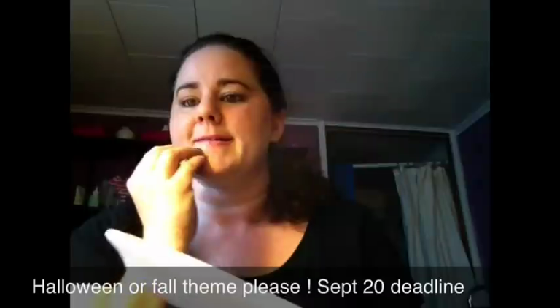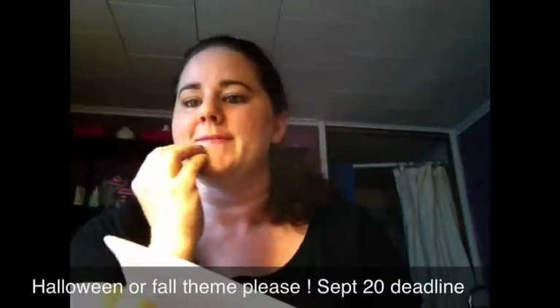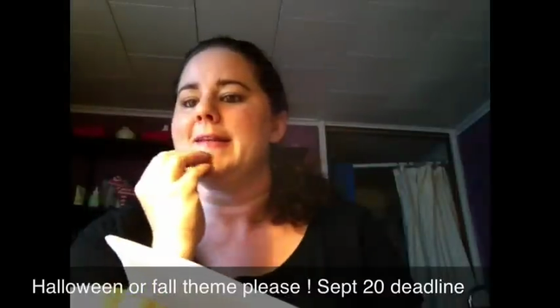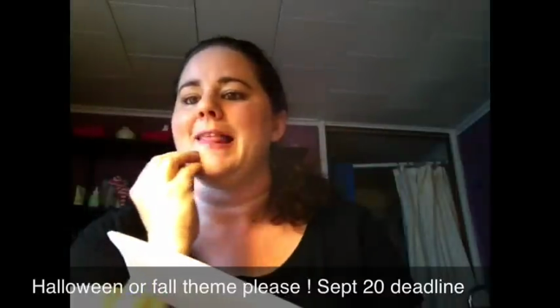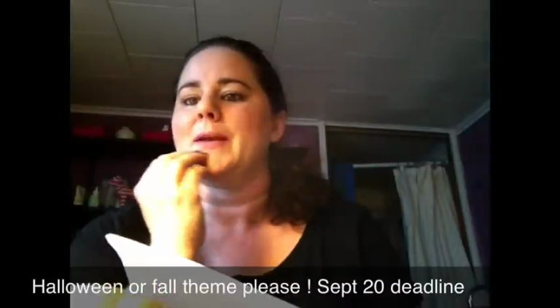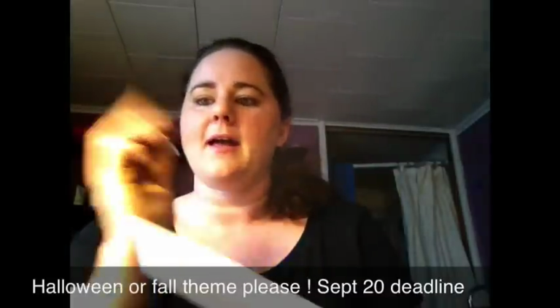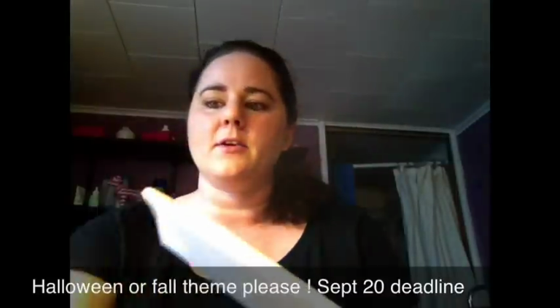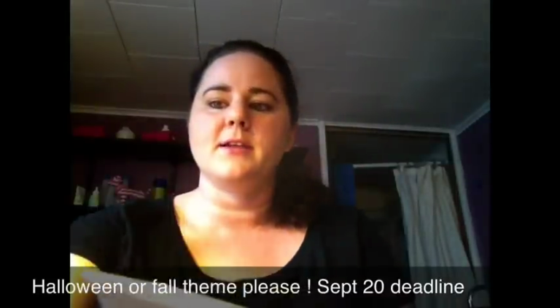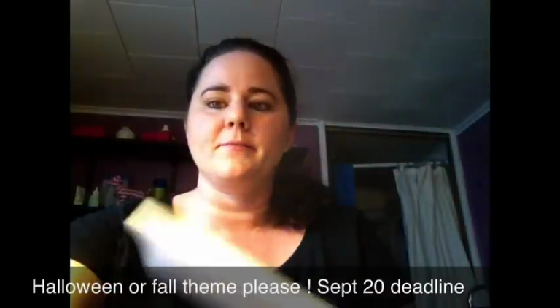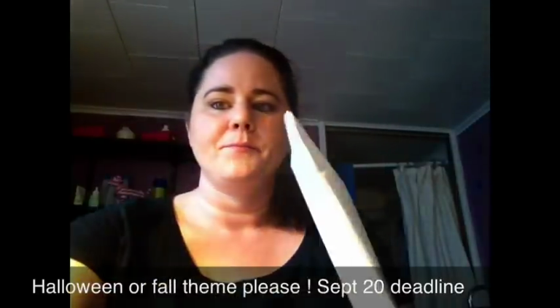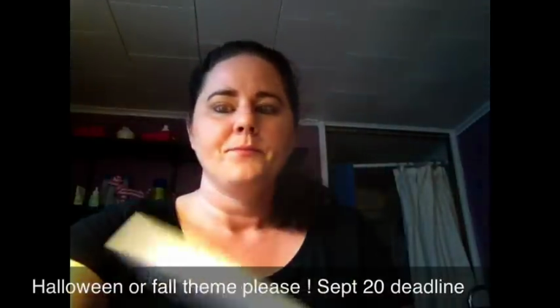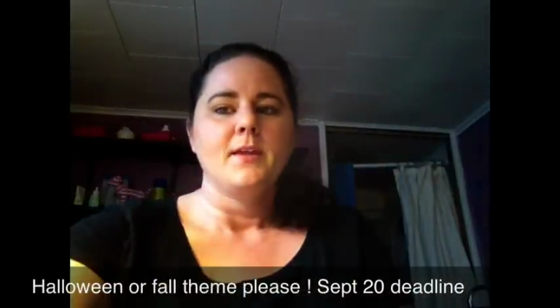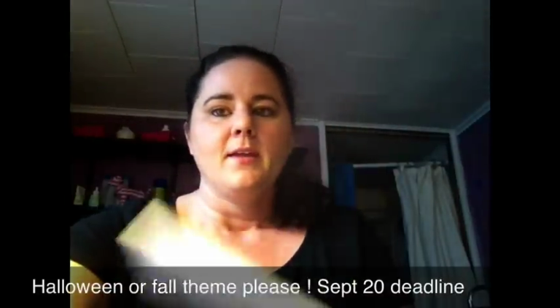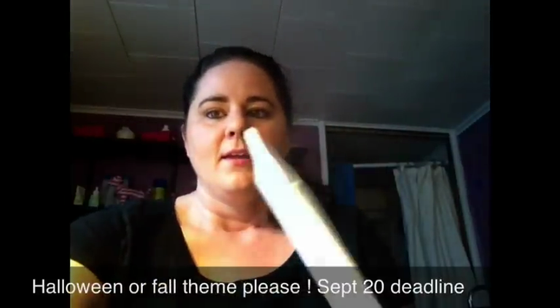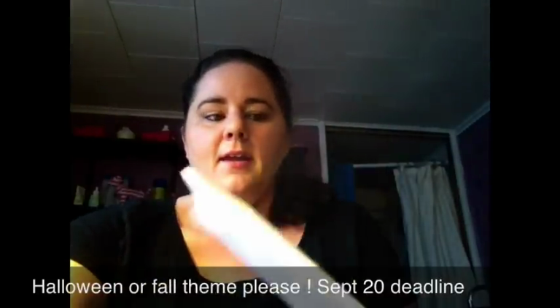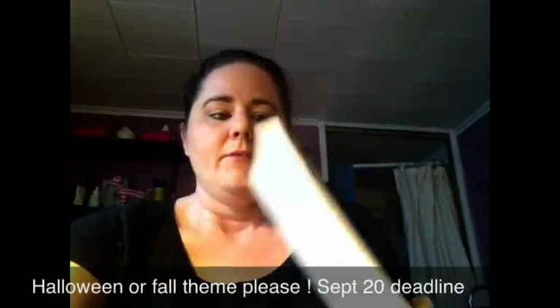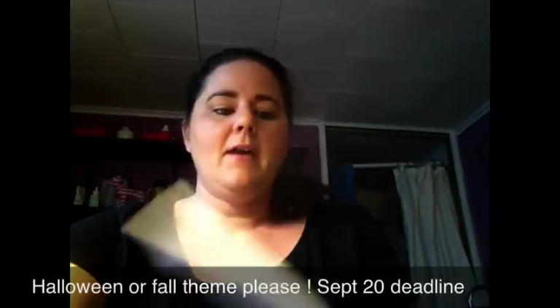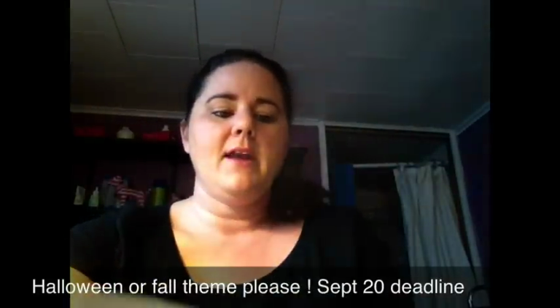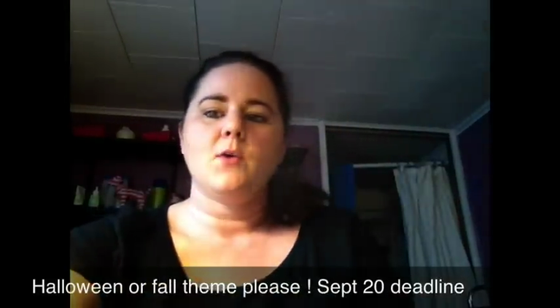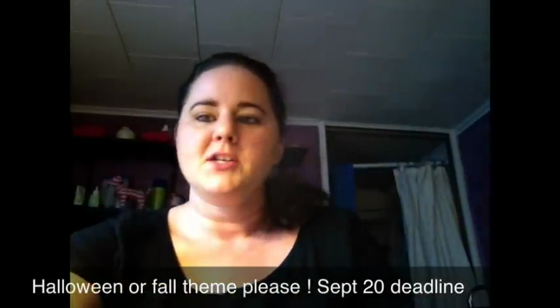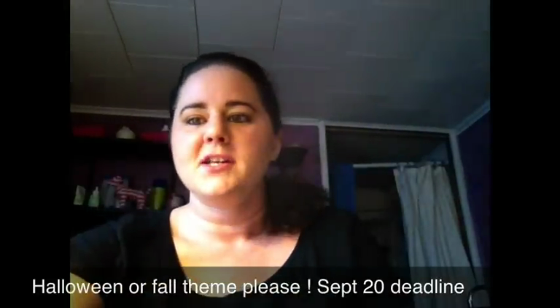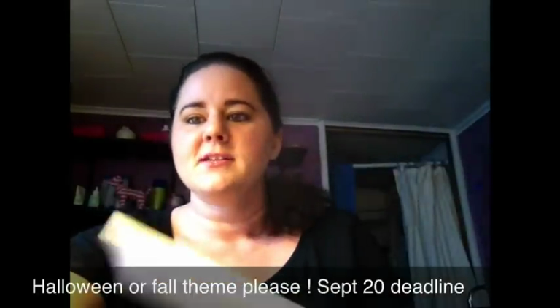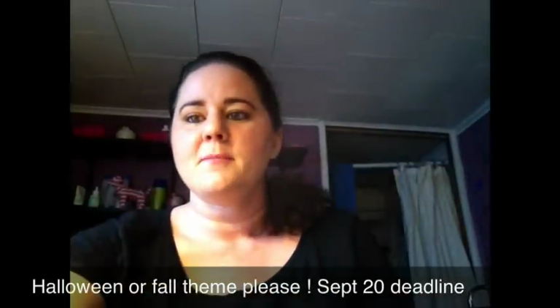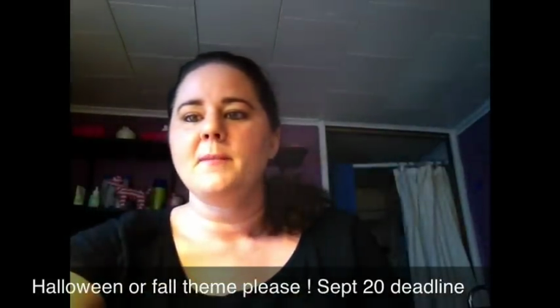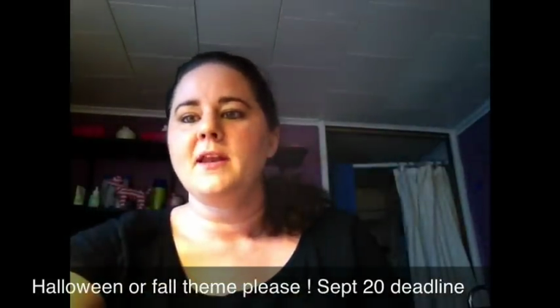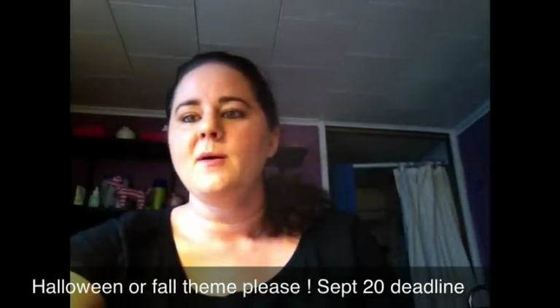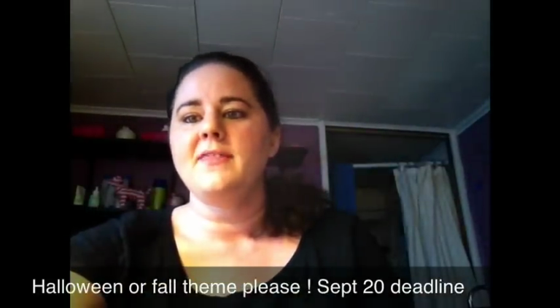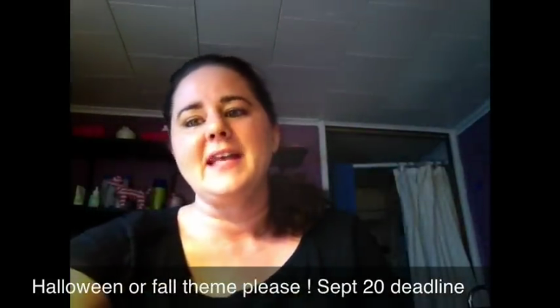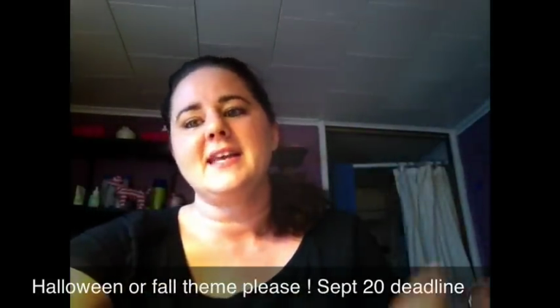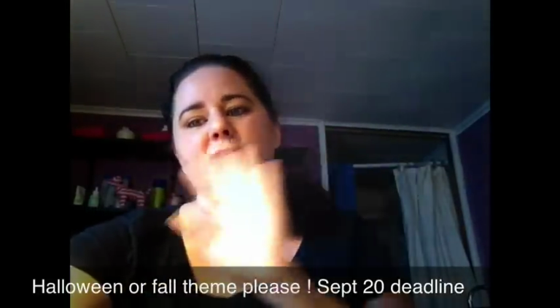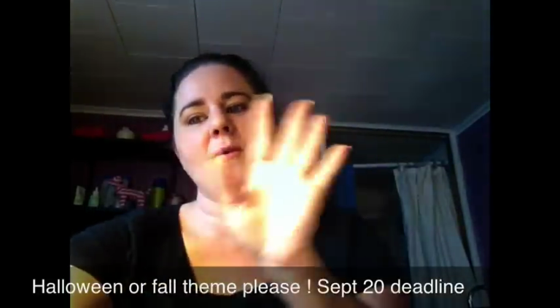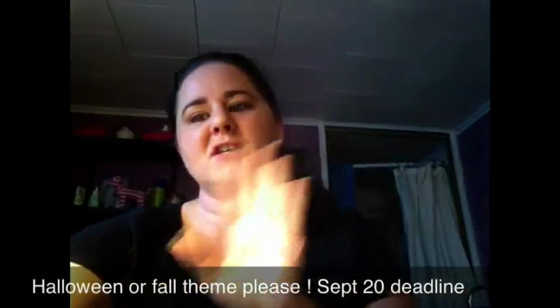I'm loving the Halloween colors. If you have any other questions, let me know, and thanks ladies for watching. Bye!